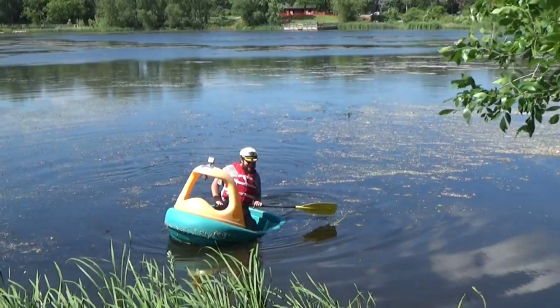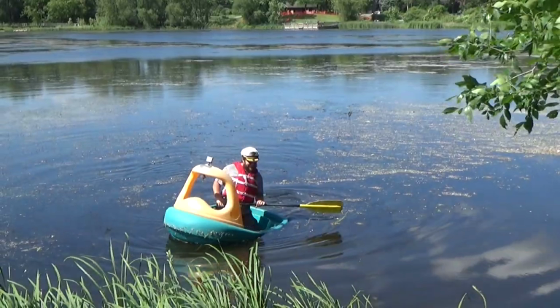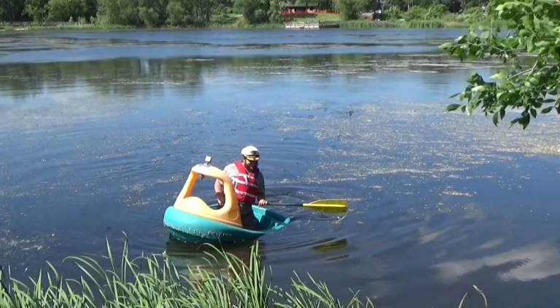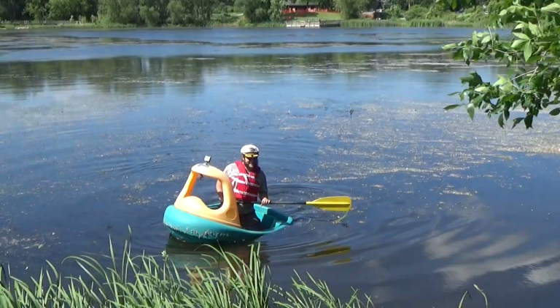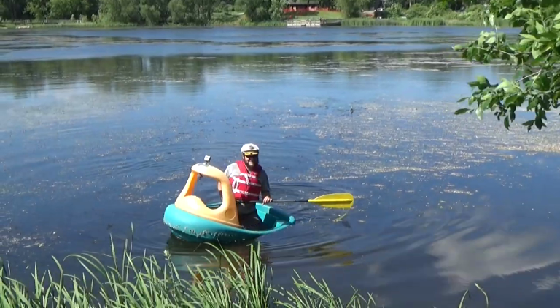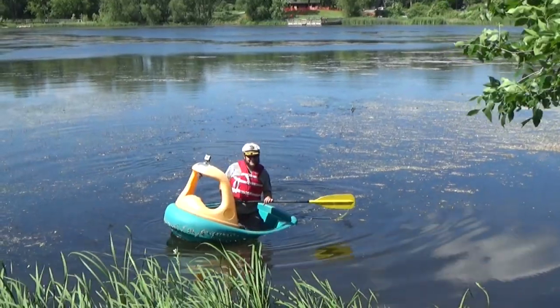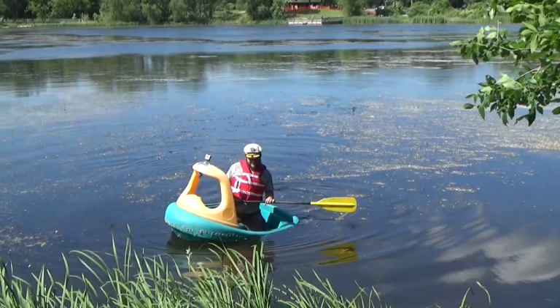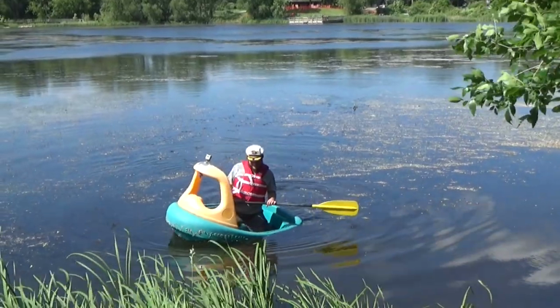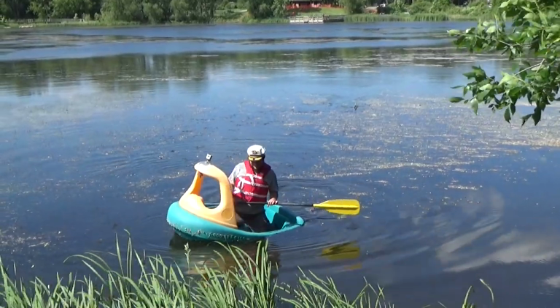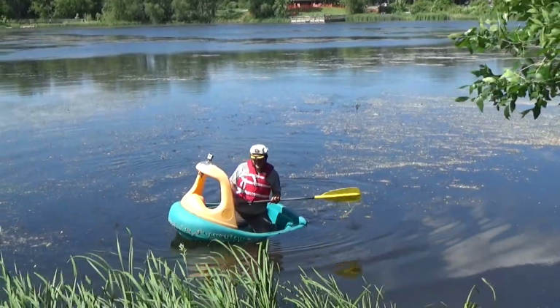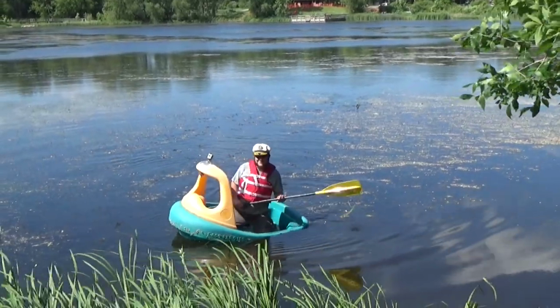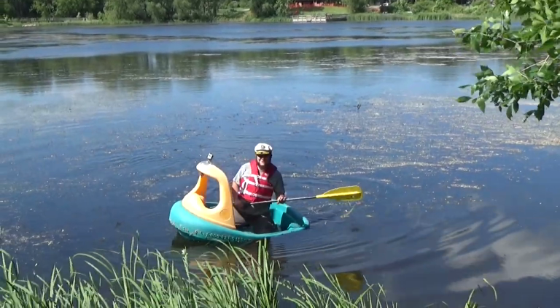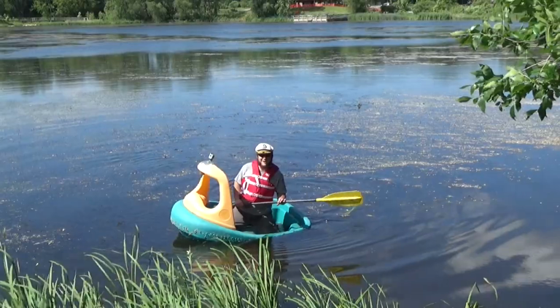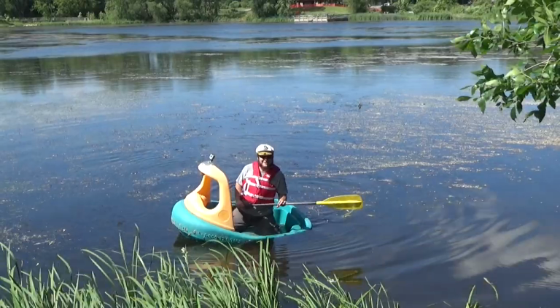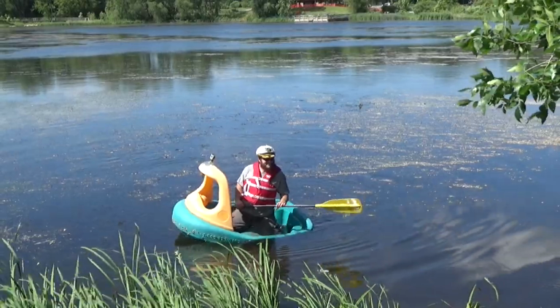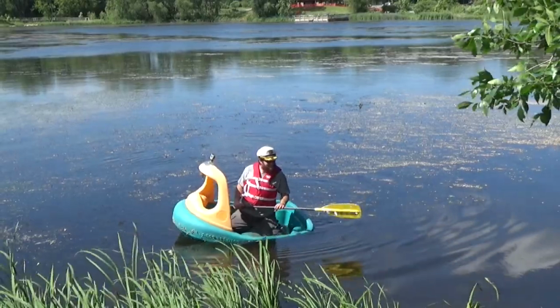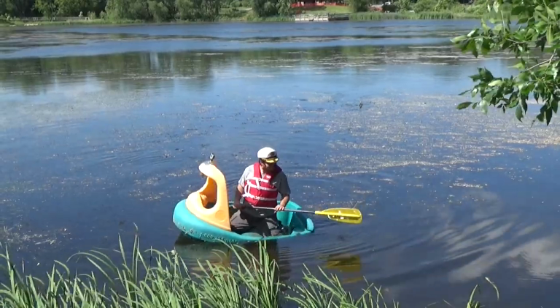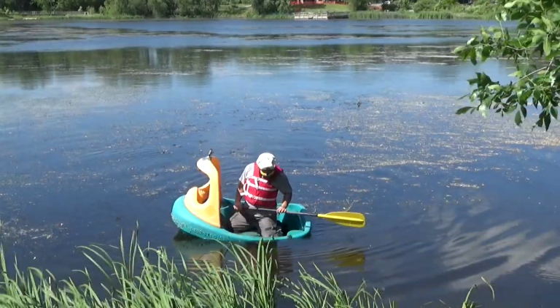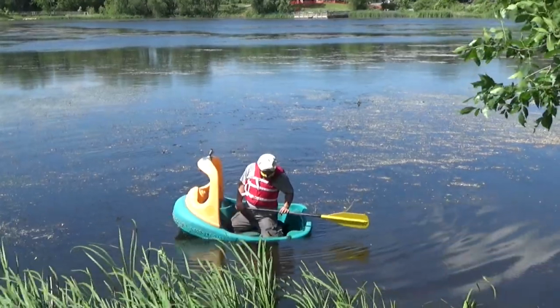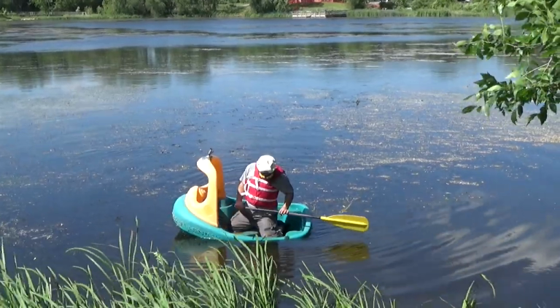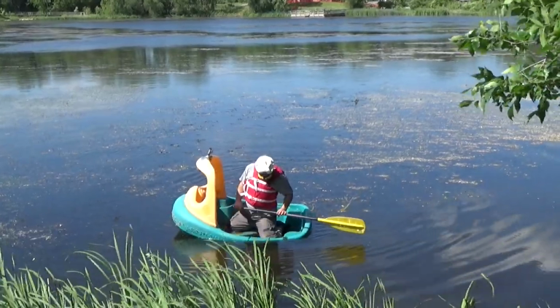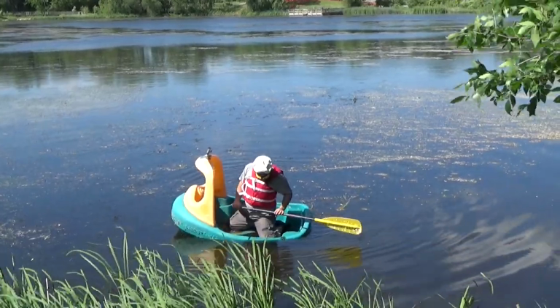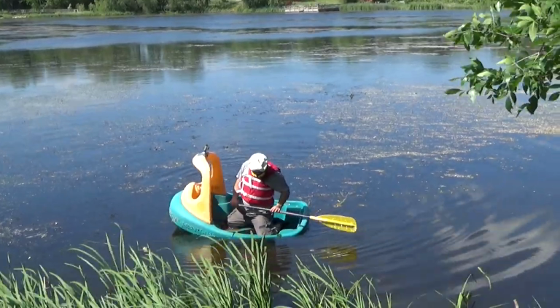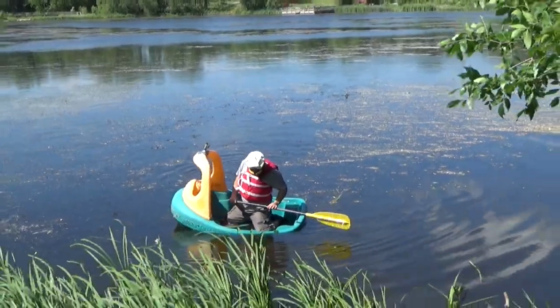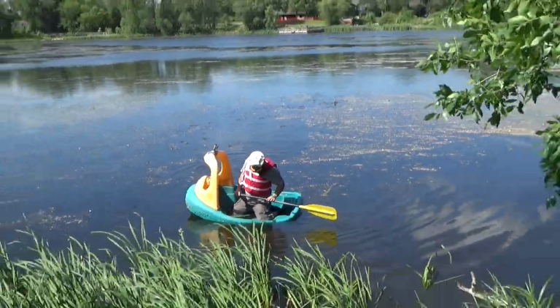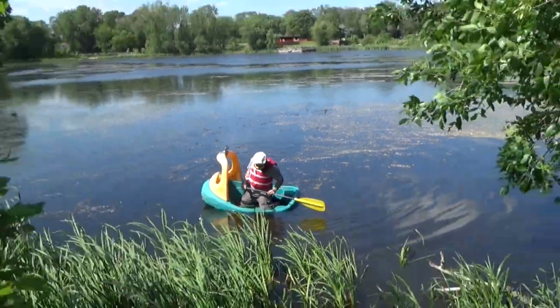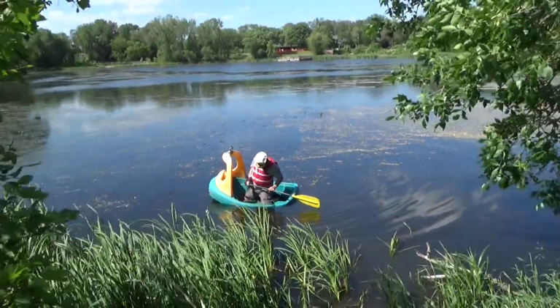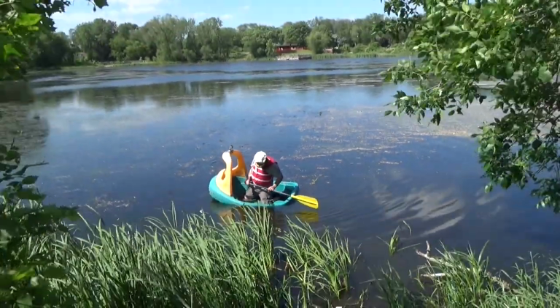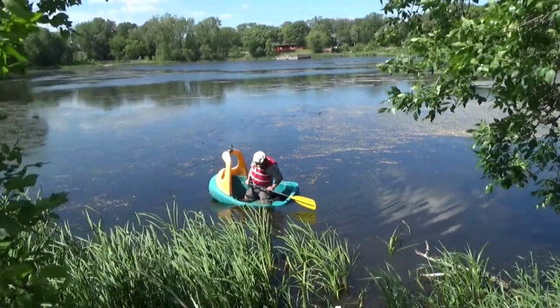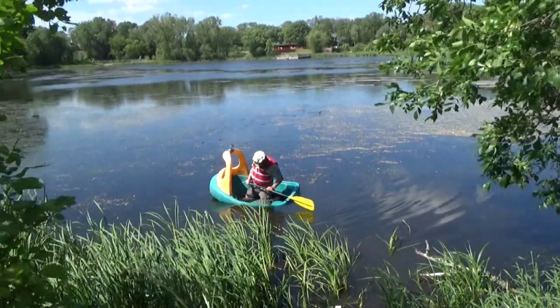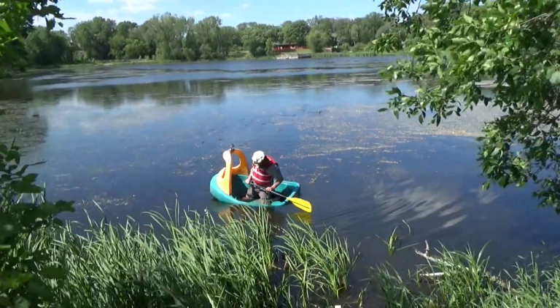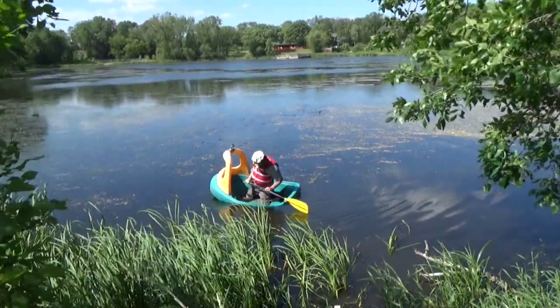Tuggy definitely needs a few things like a rigid bottom and more flotation.